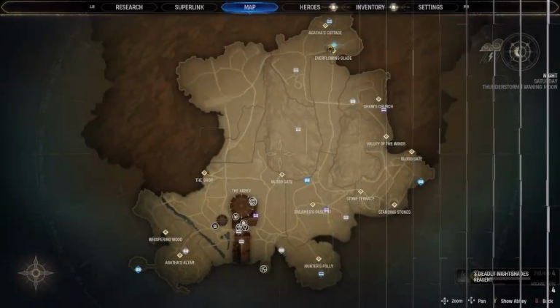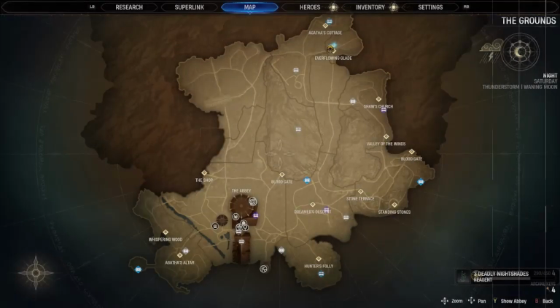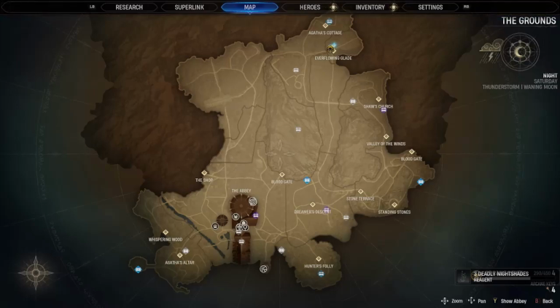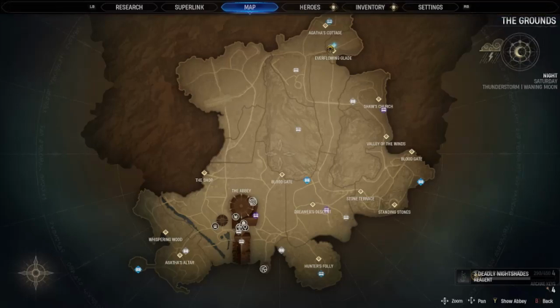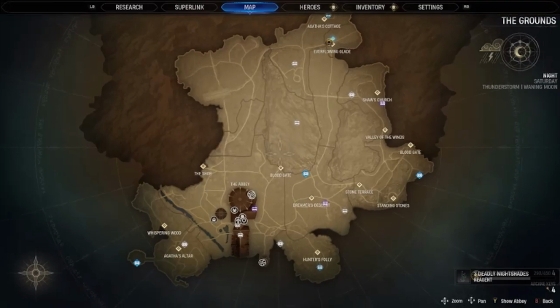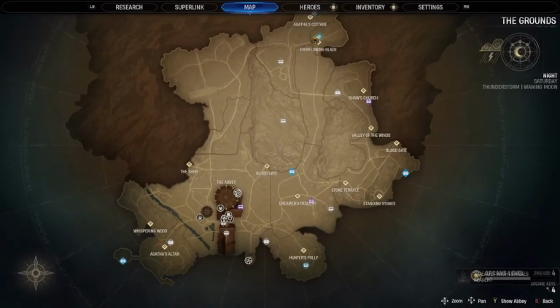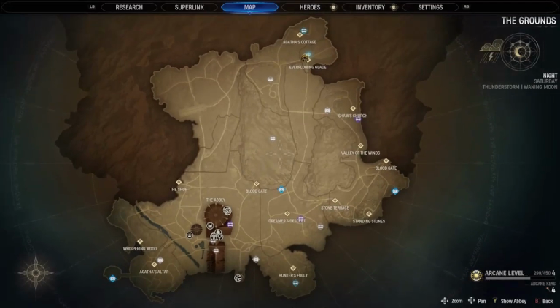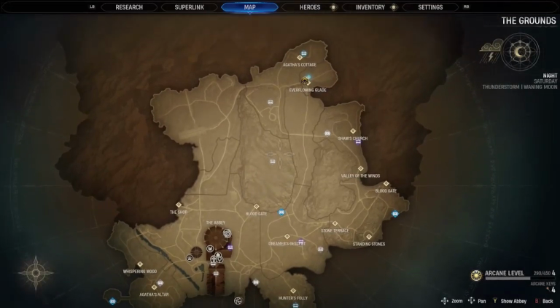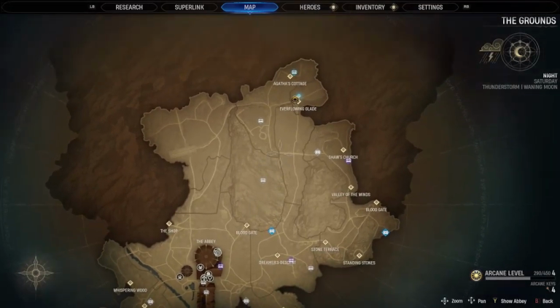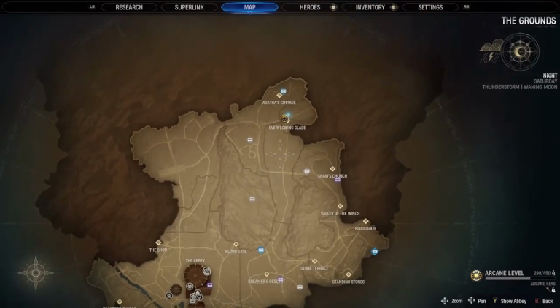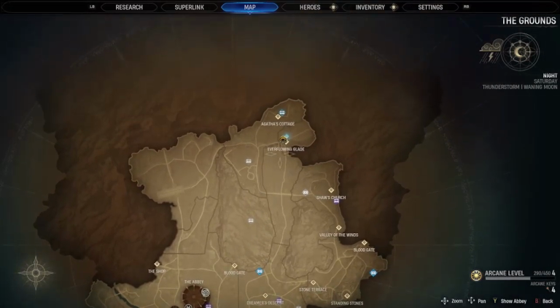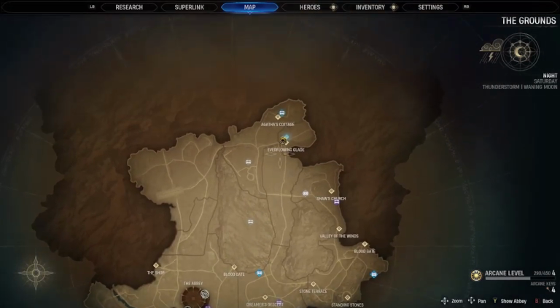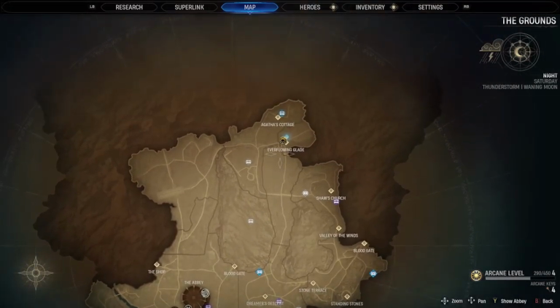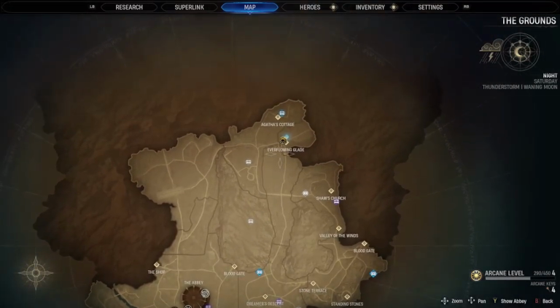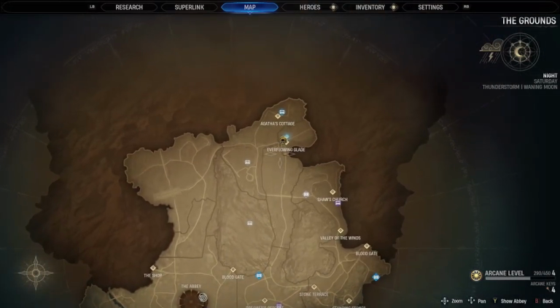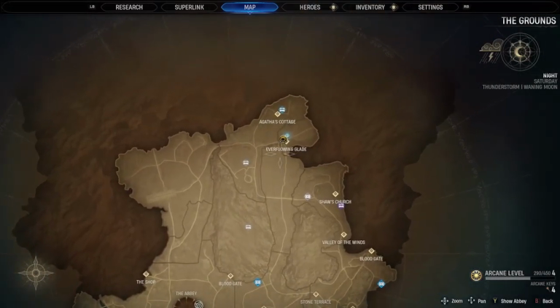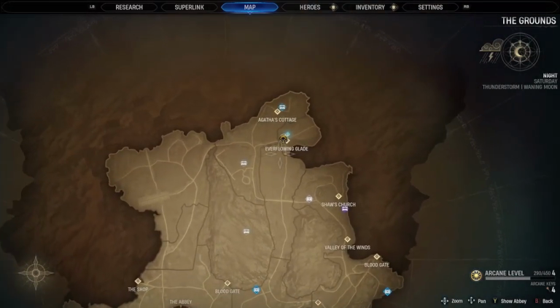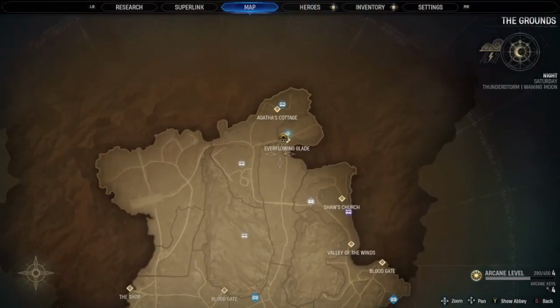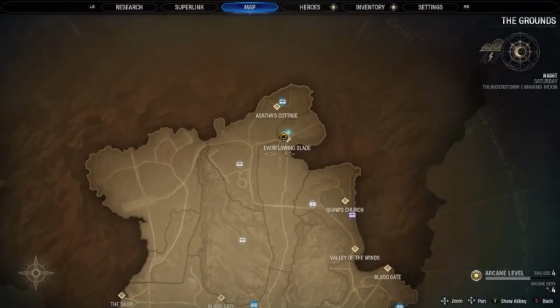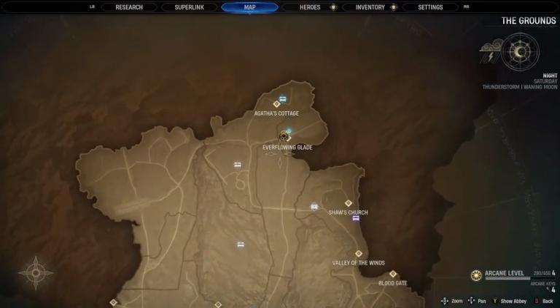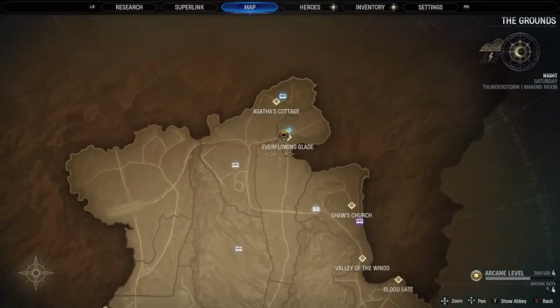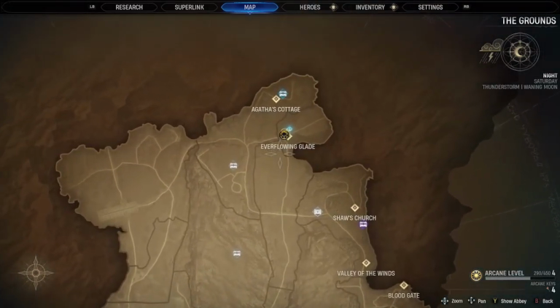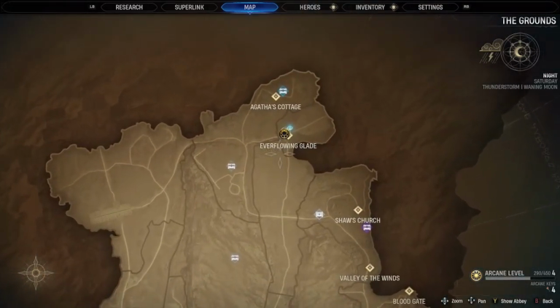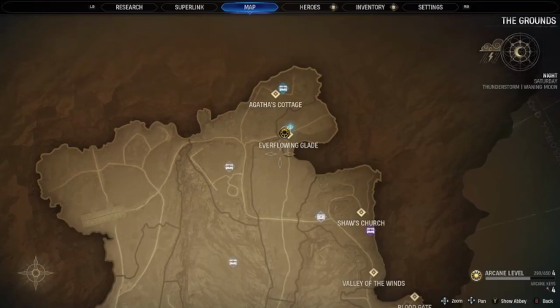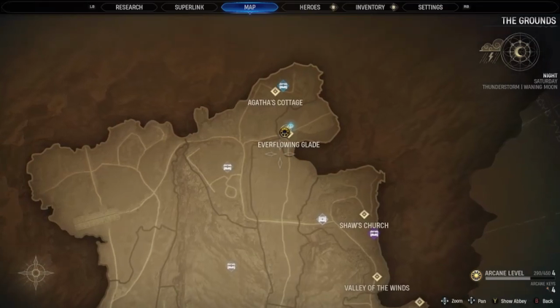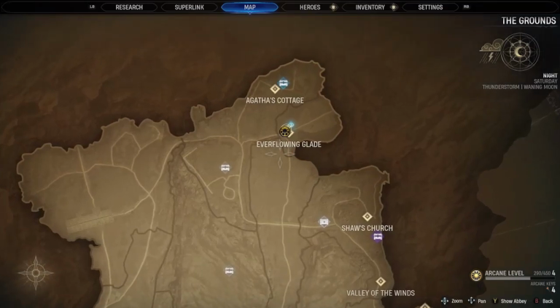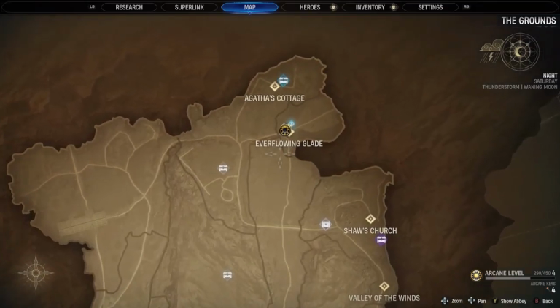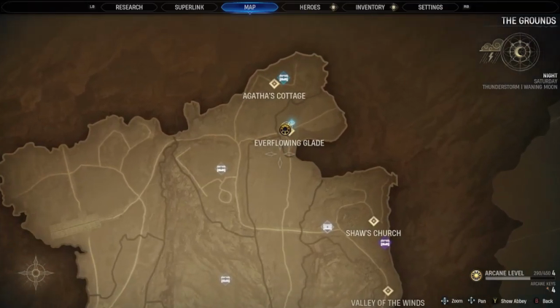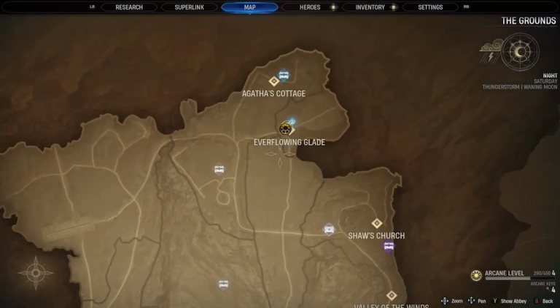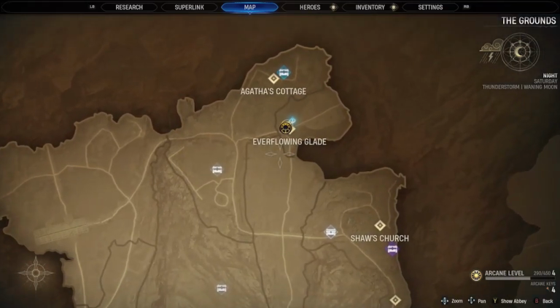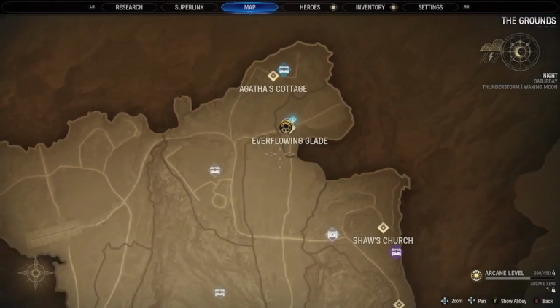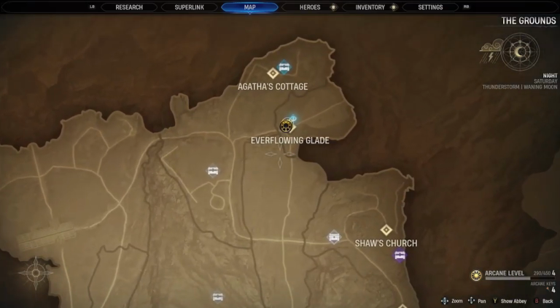At the beginning of the Everflowing Glade area, in the north-east of the map, just before the wooden bridge on the left, is the tenth haven.